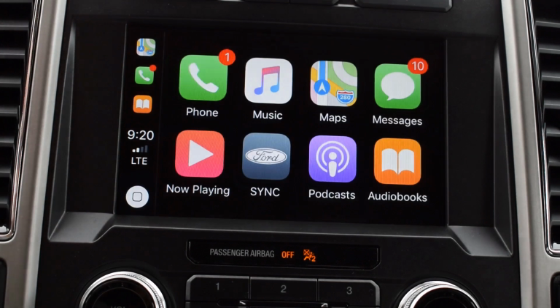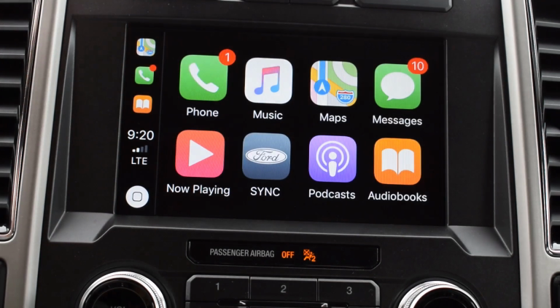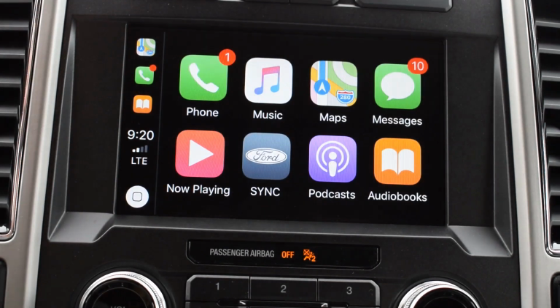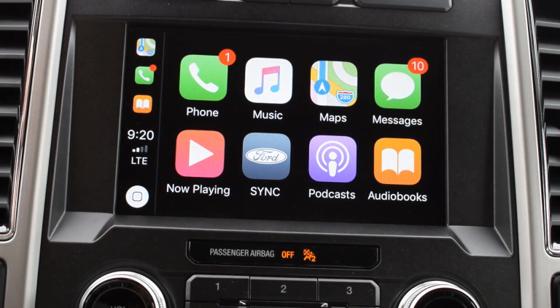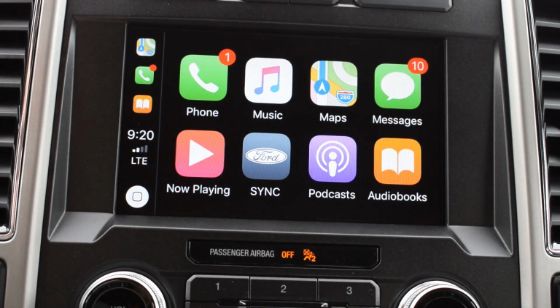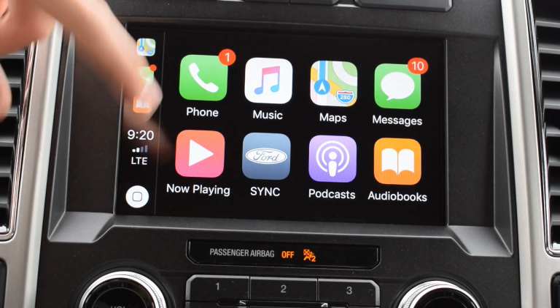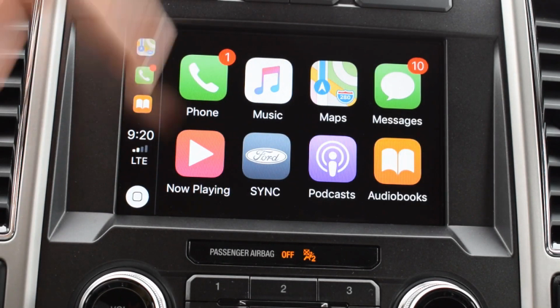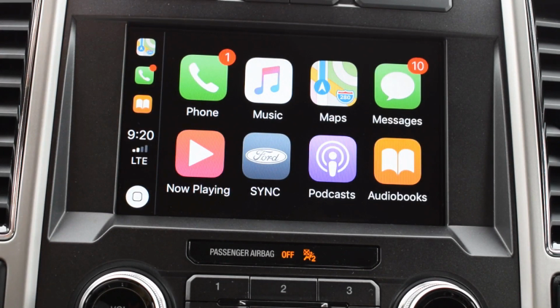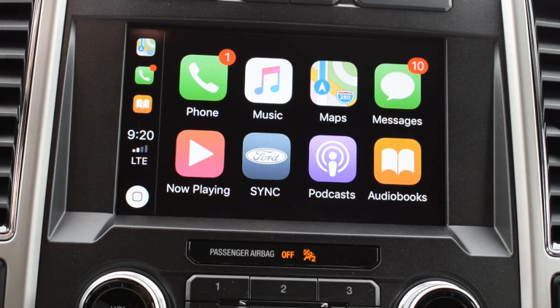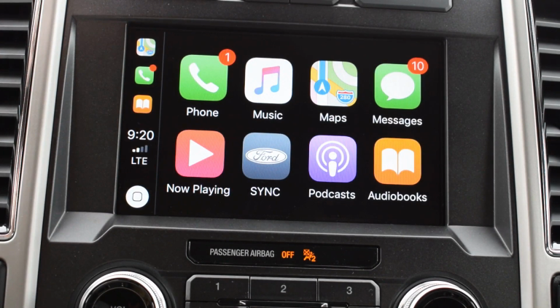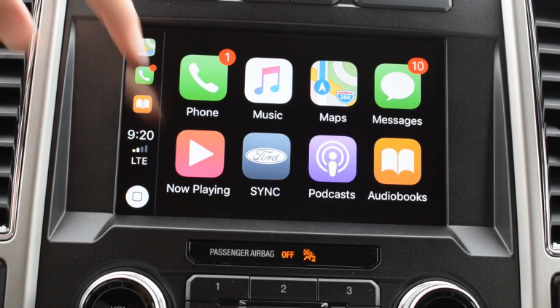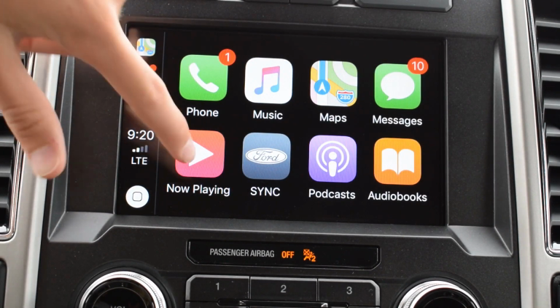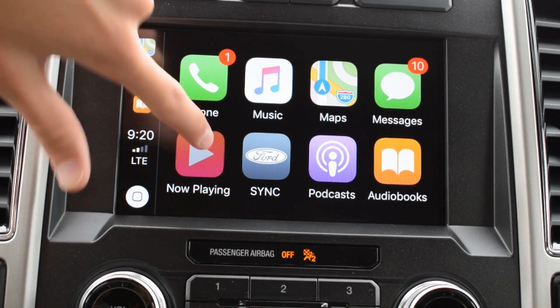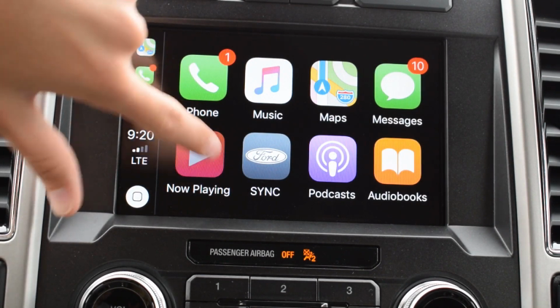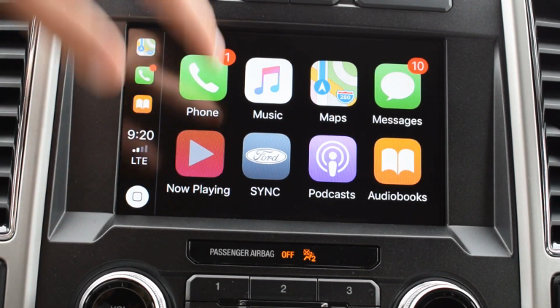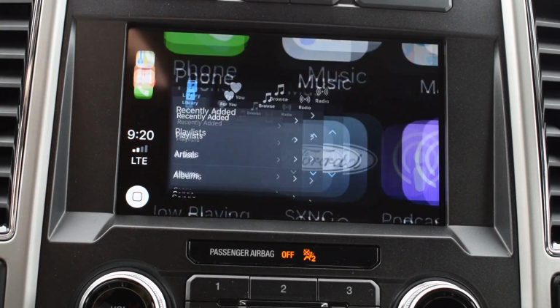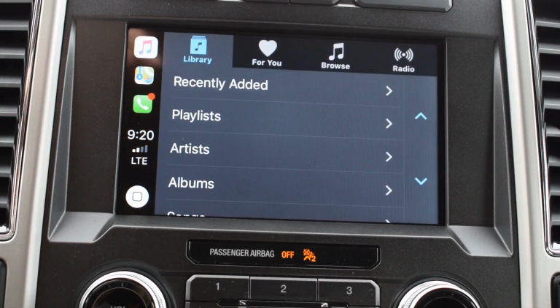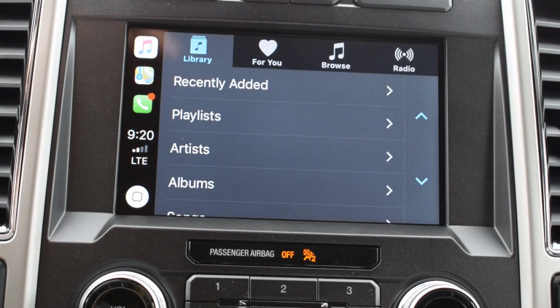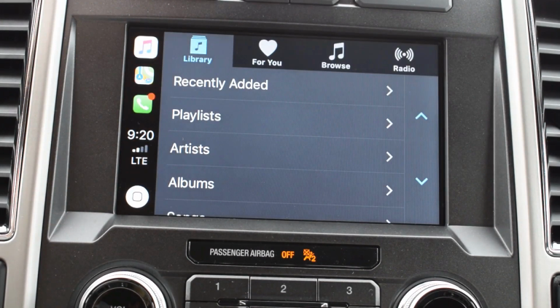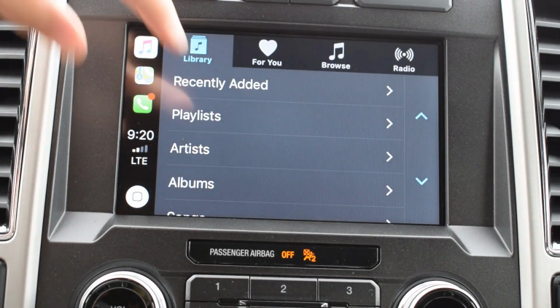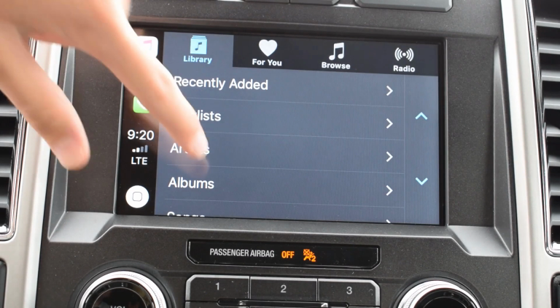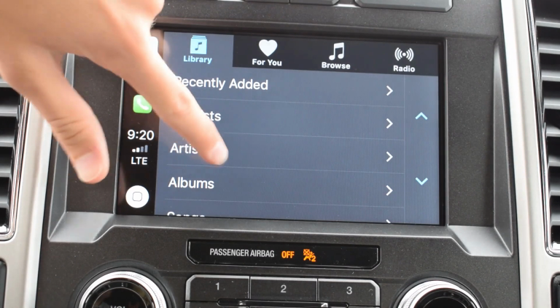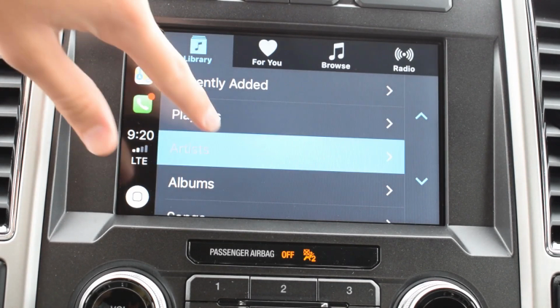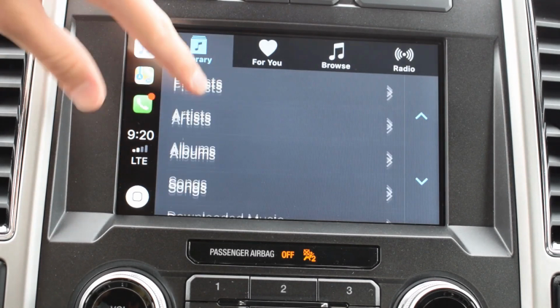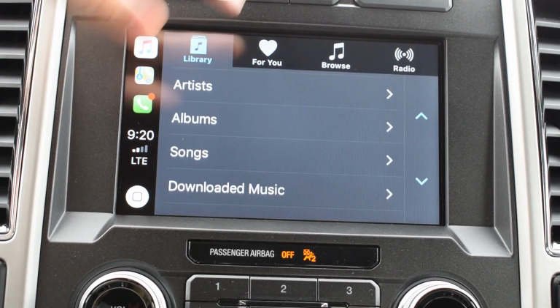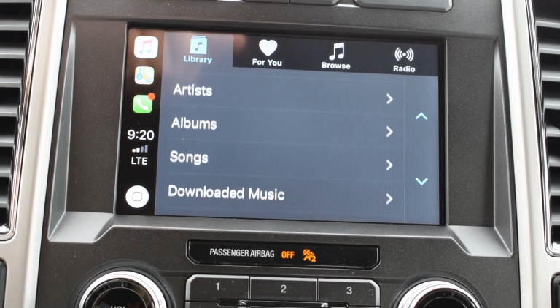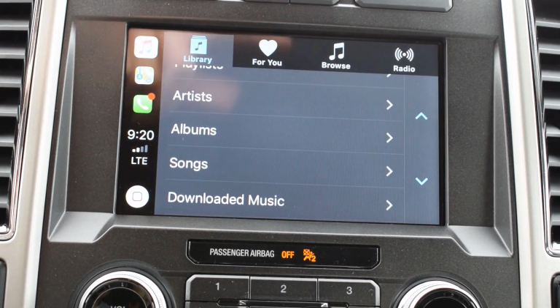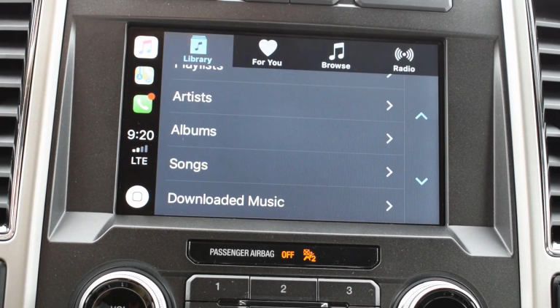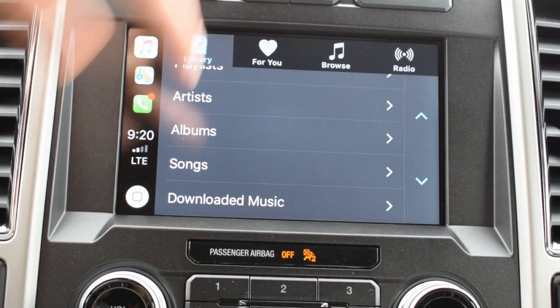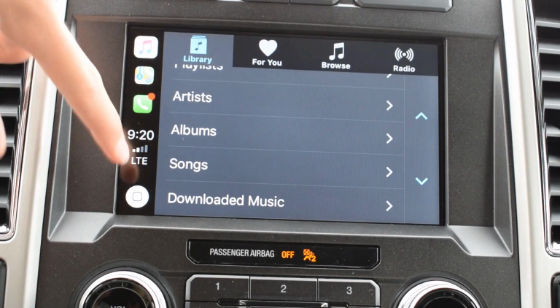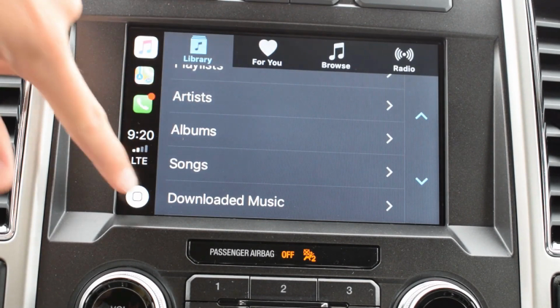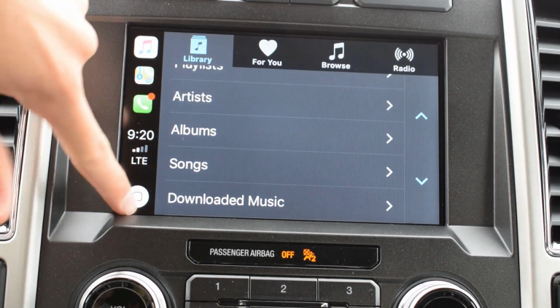This is how you get home — just like an iPhone, you press the home button. Now playing is going to be really similar to the music feature, and you can see you can pick songs, playlists, and artists.